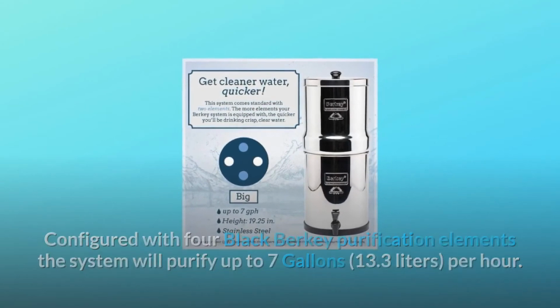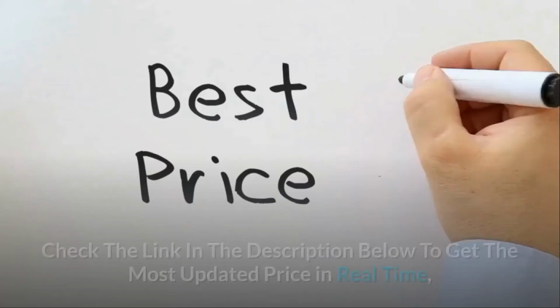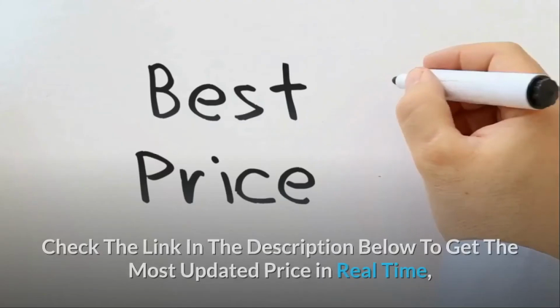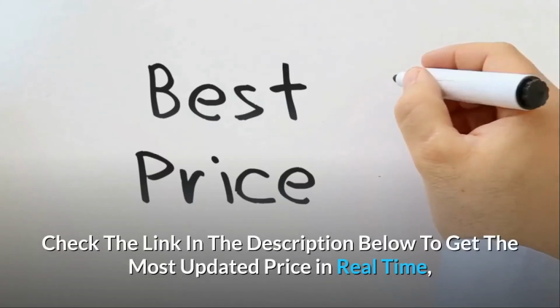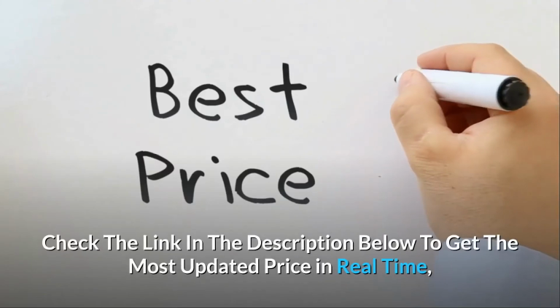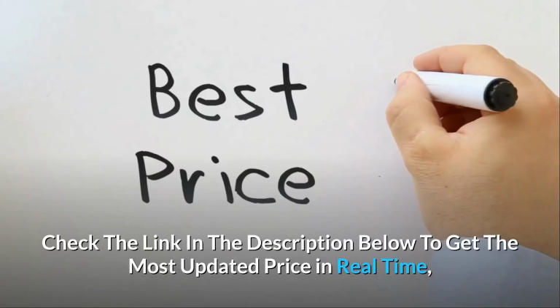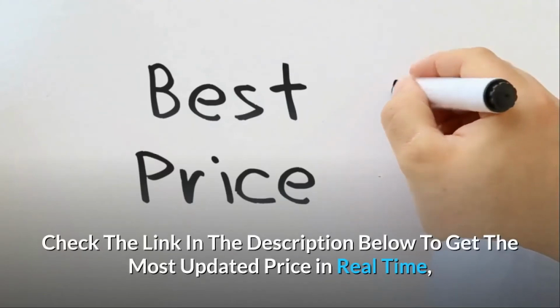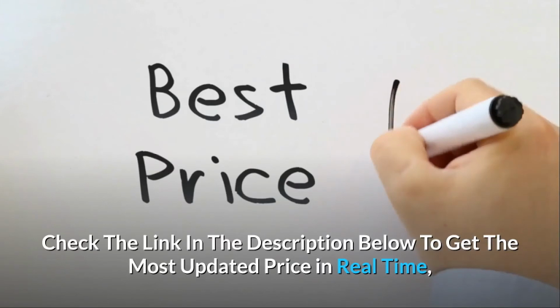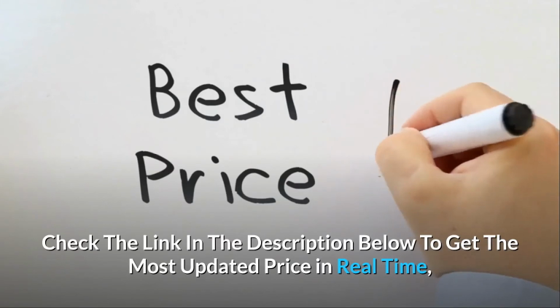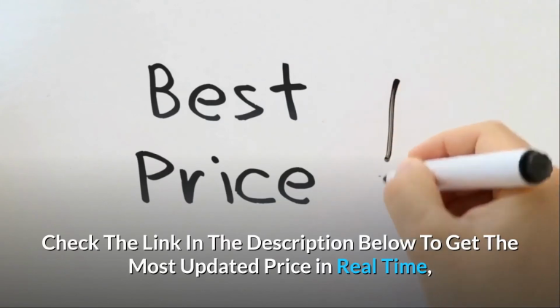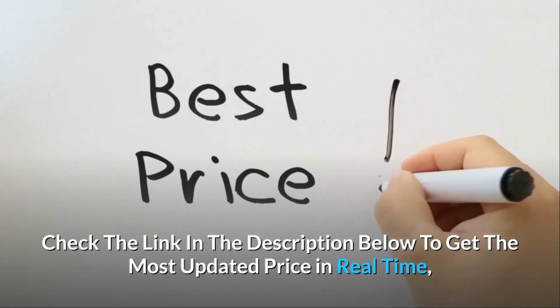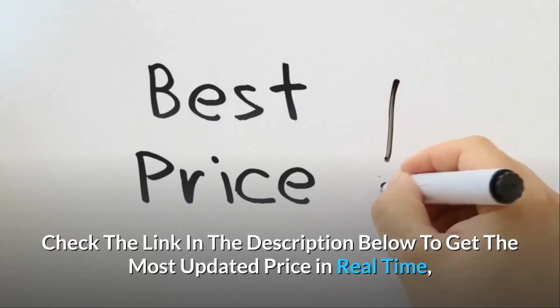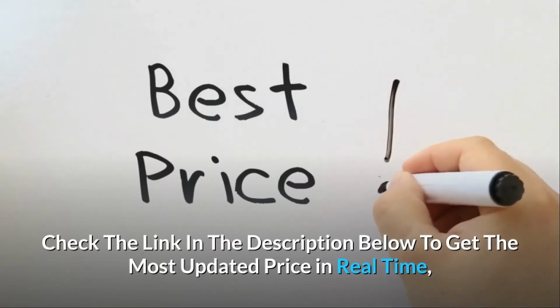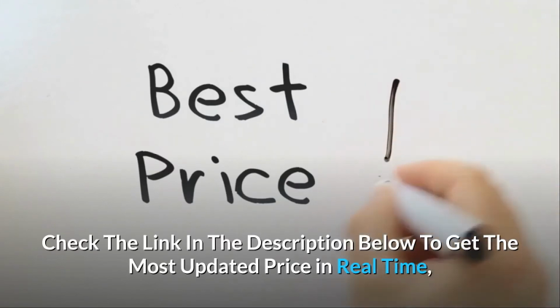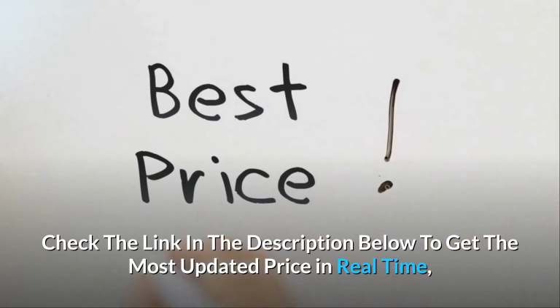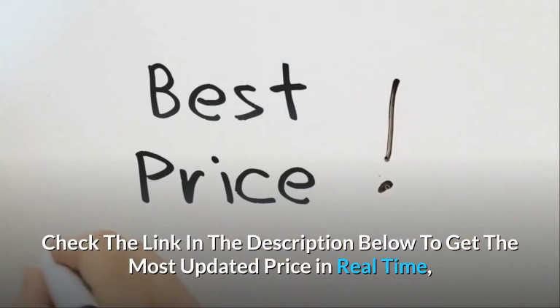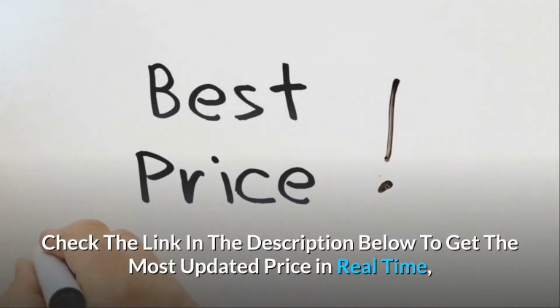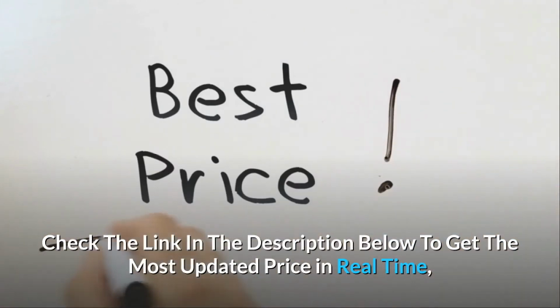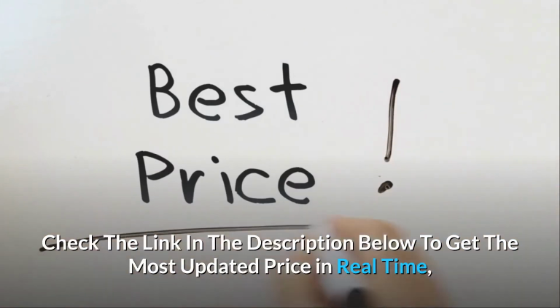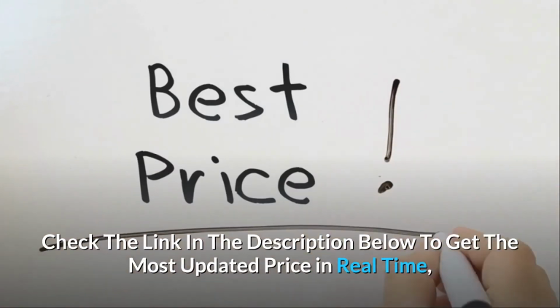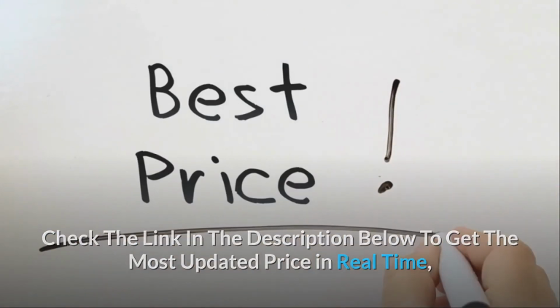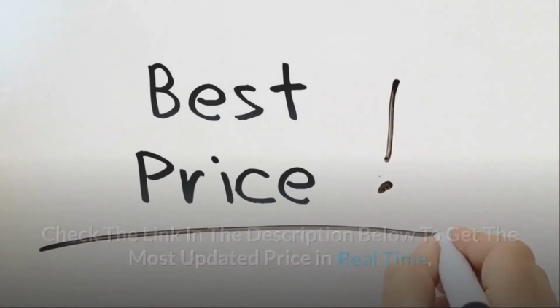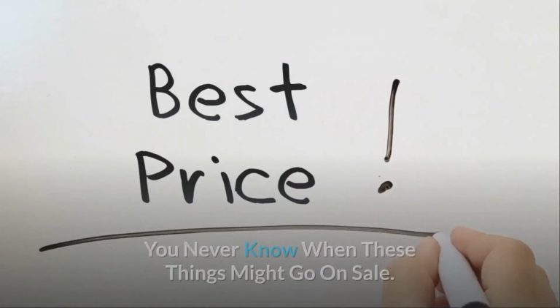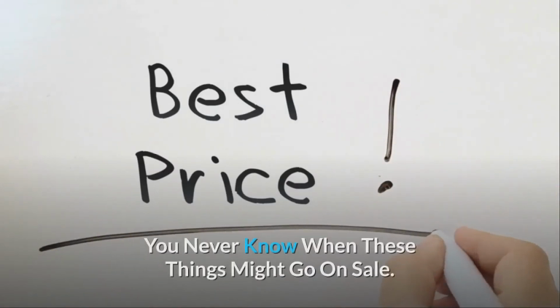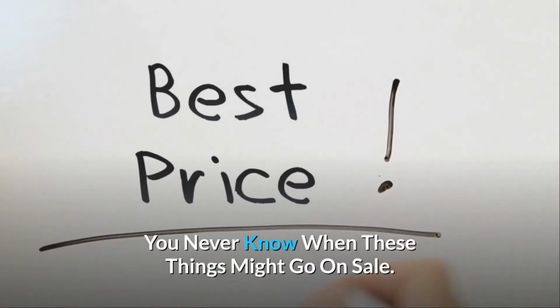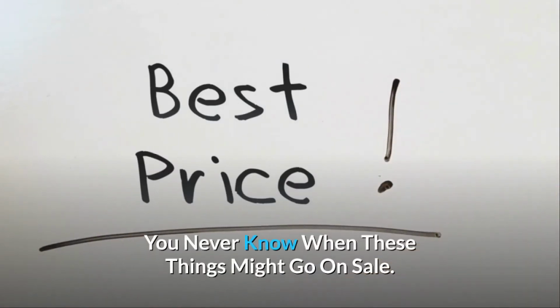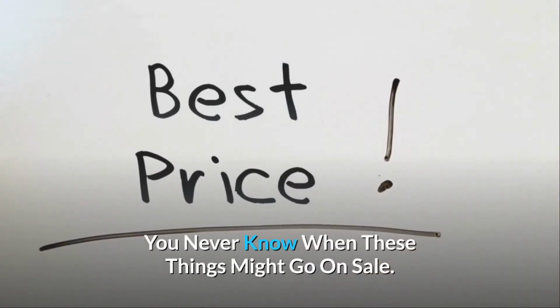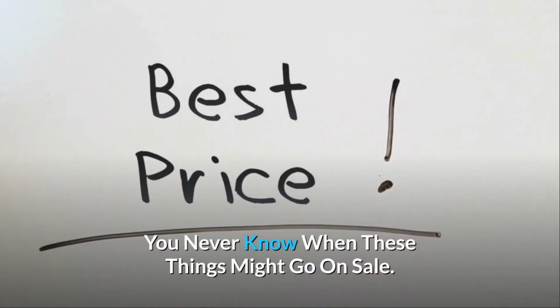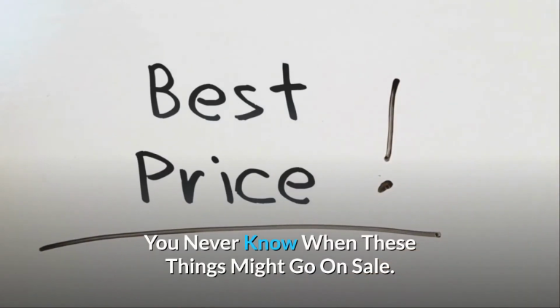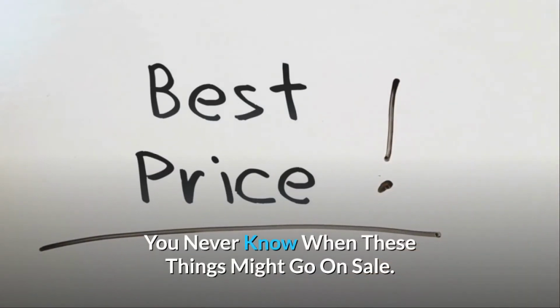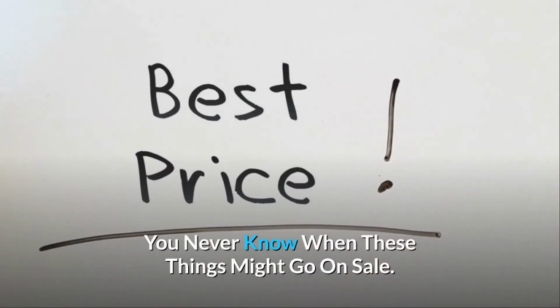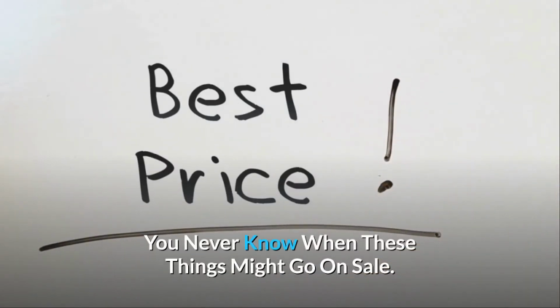Configured with four black Berkey purification elements, the system will purify up to 7 gallons (13.3 liters) per hour. Check the link in the description below to get the most updated price in real time — you never know when these things might go on sale.